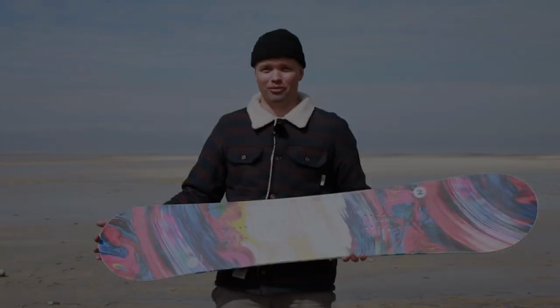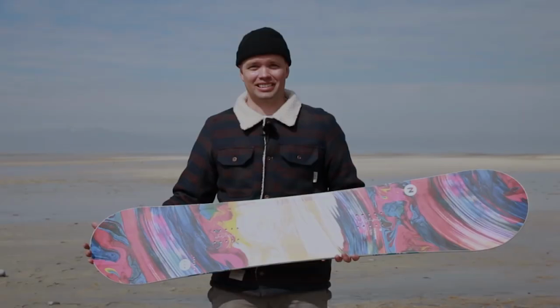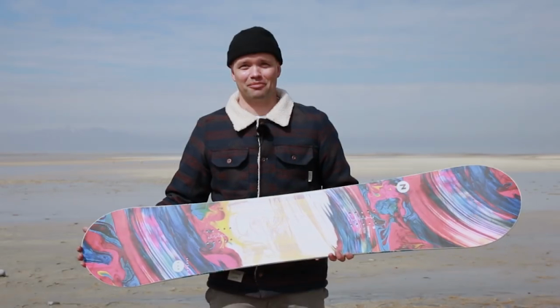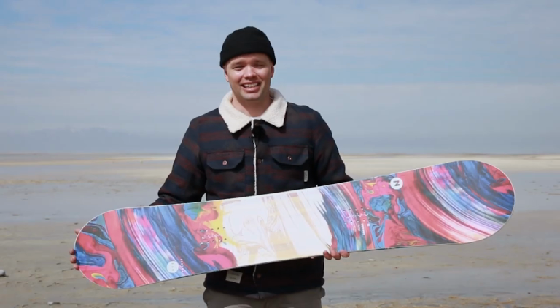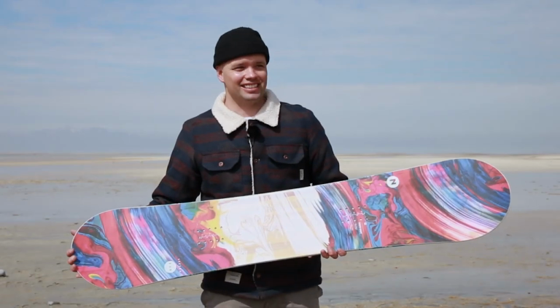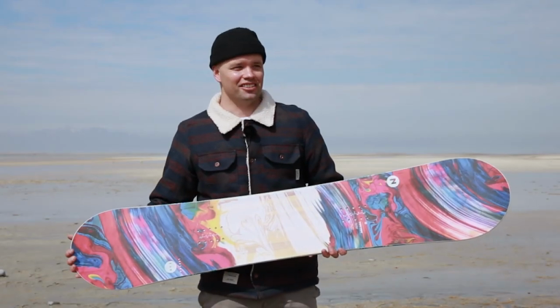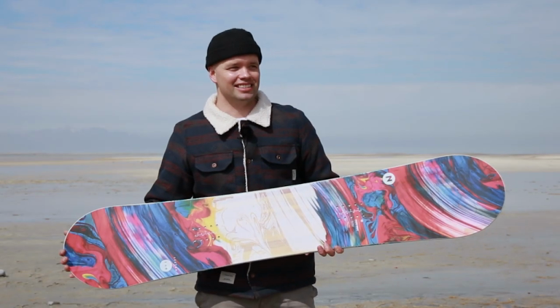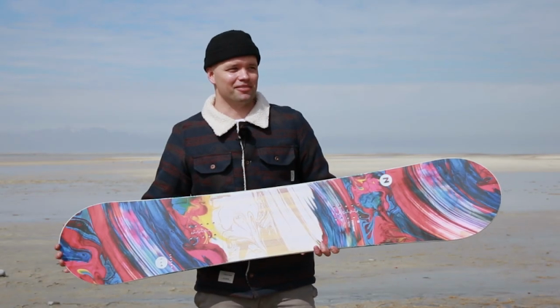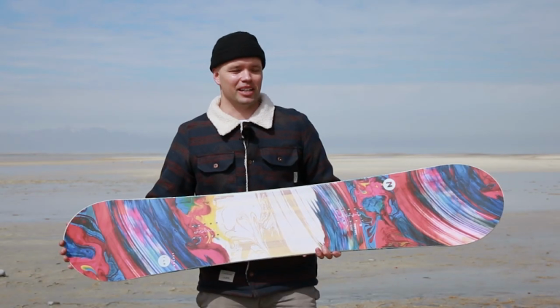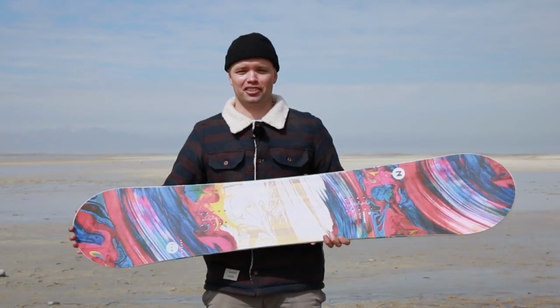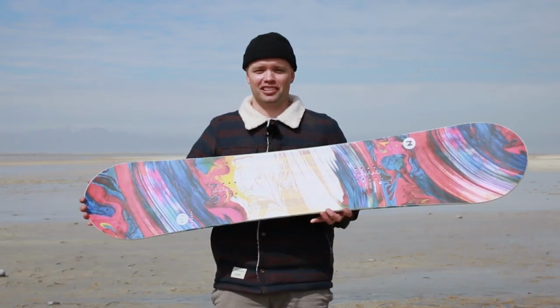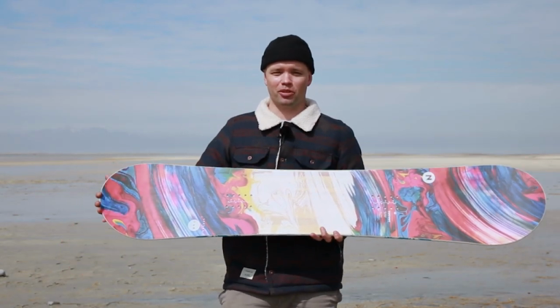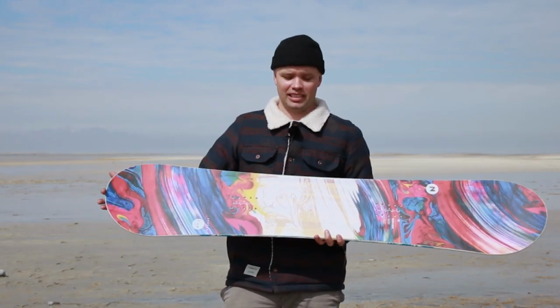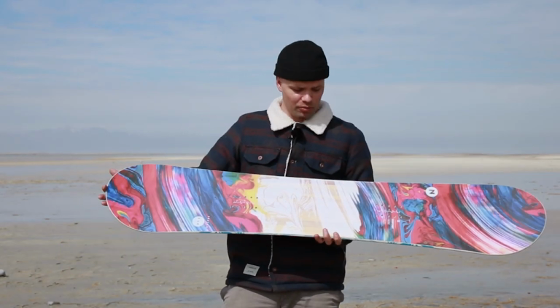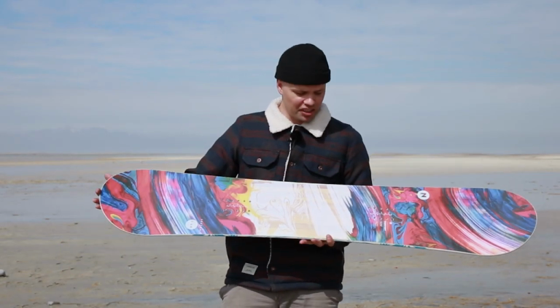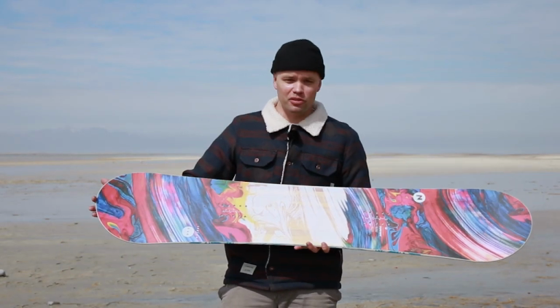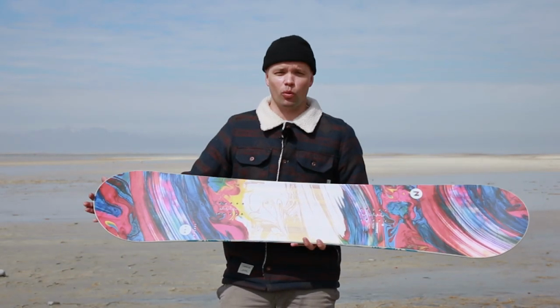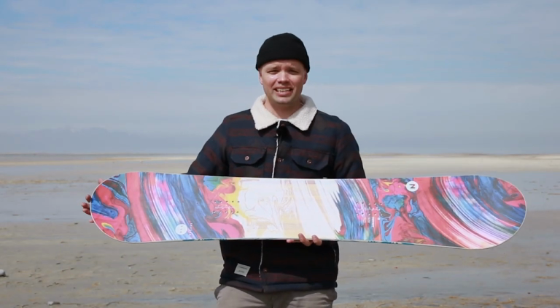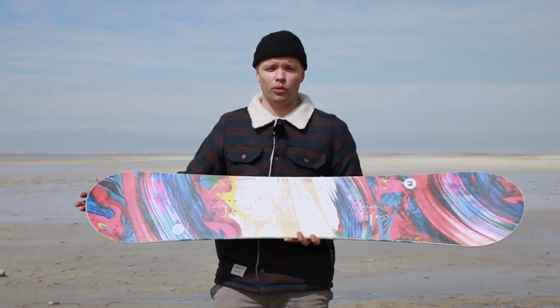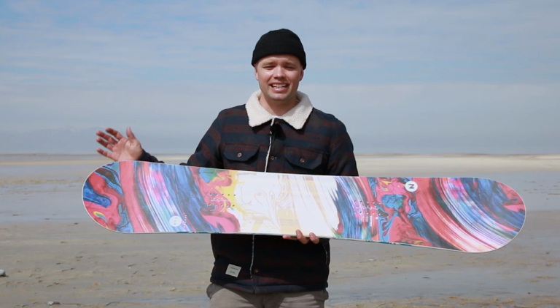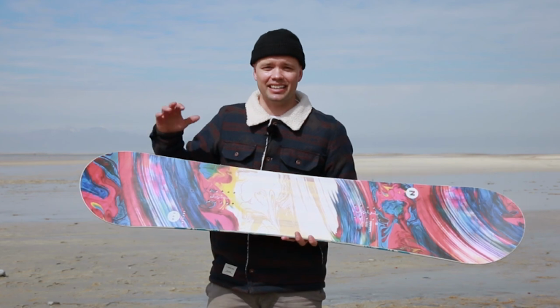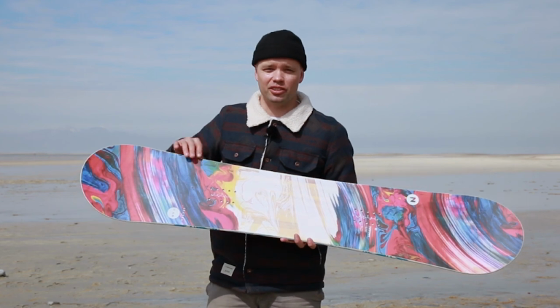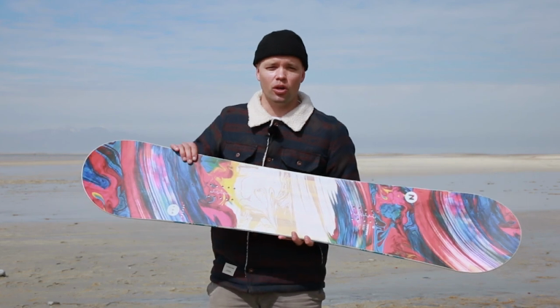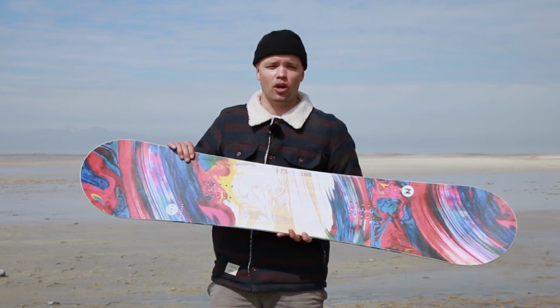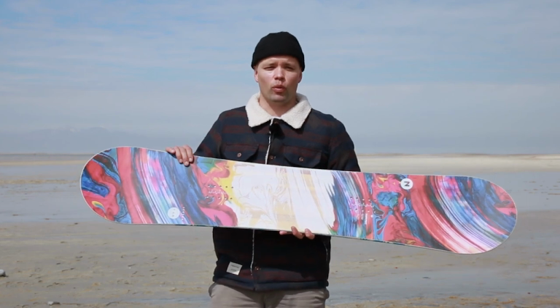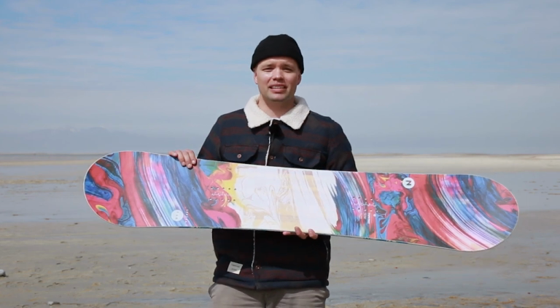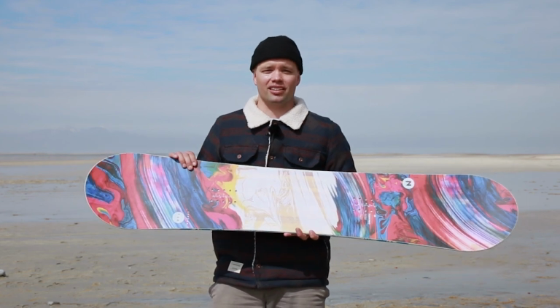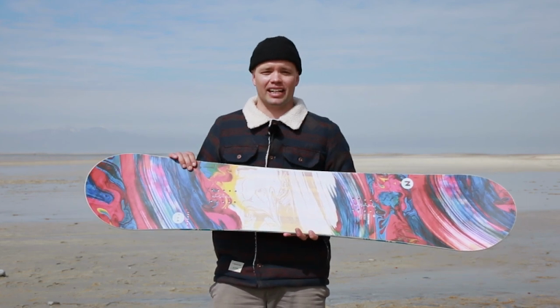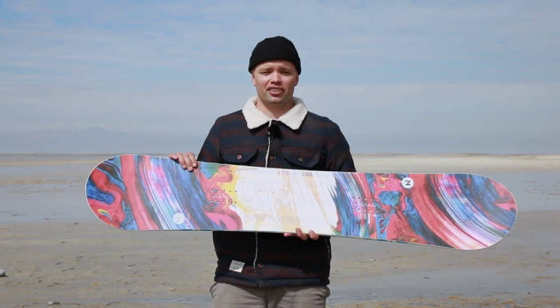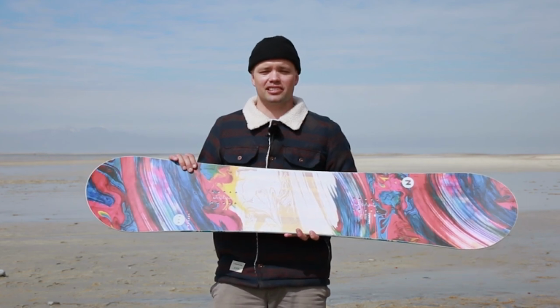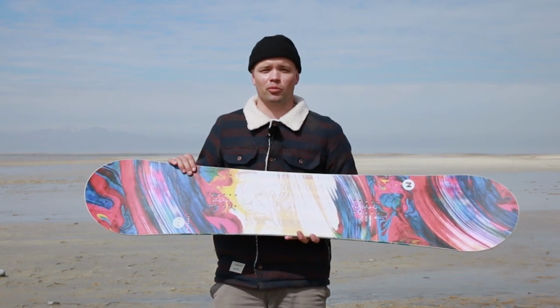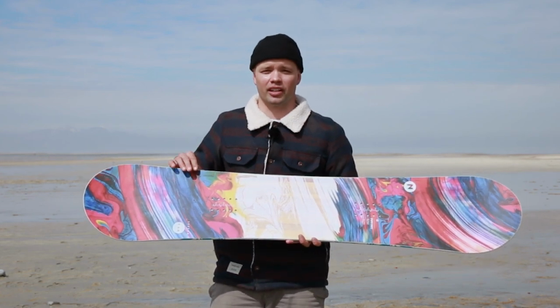What's up ladies? Canoe Lyson from Nitro Snowboards here with the new 2020 Nitro Women's Lecter Snowboard.